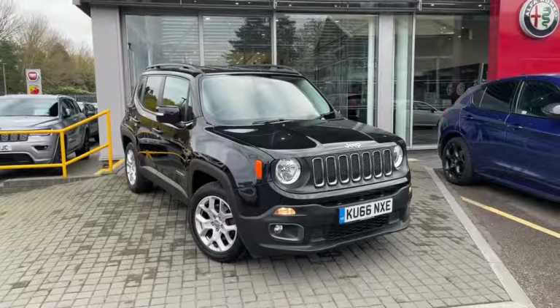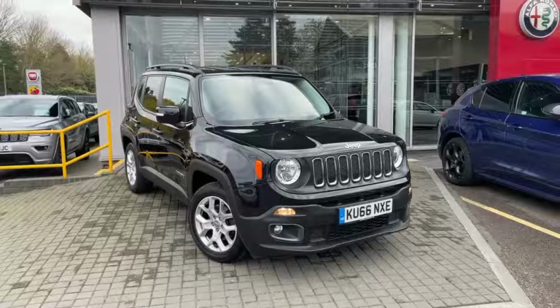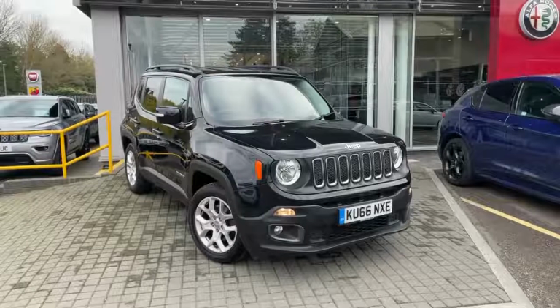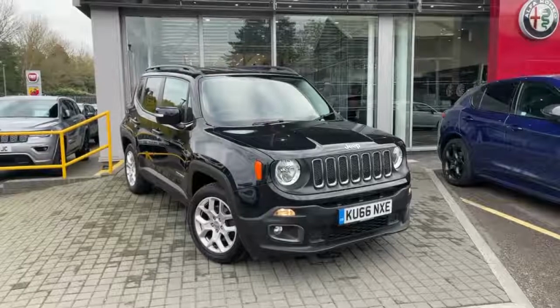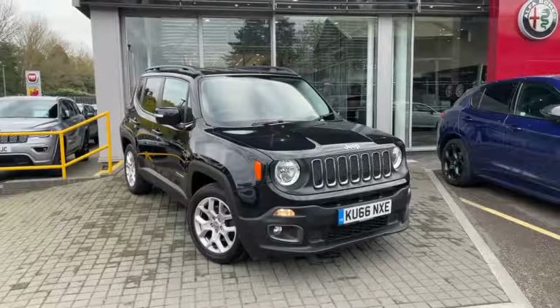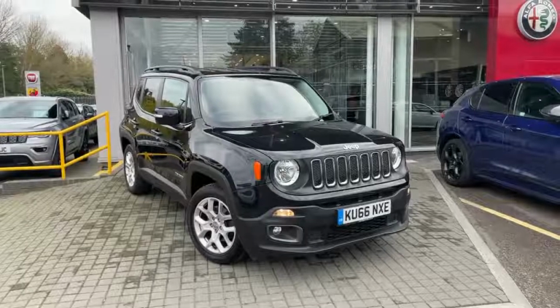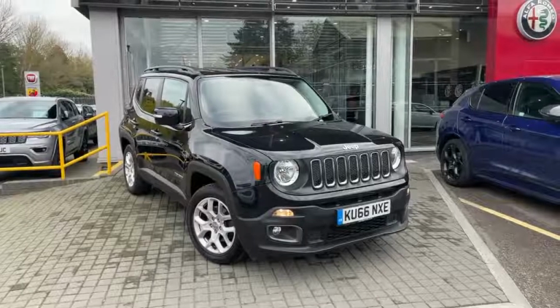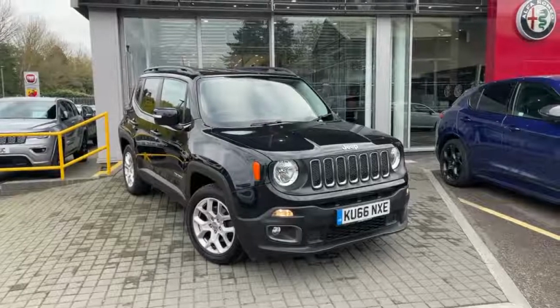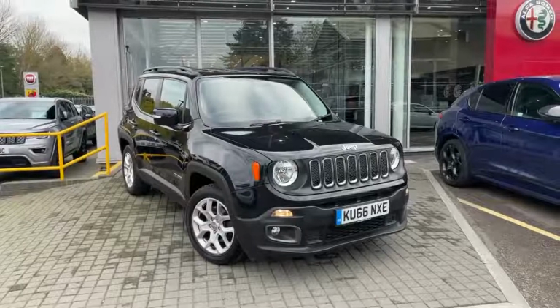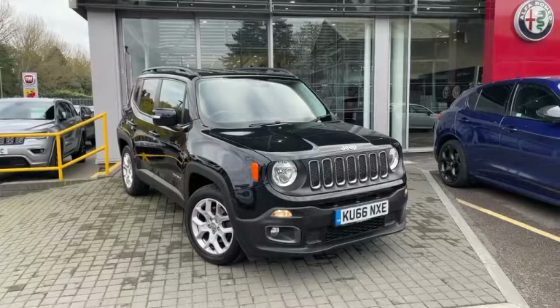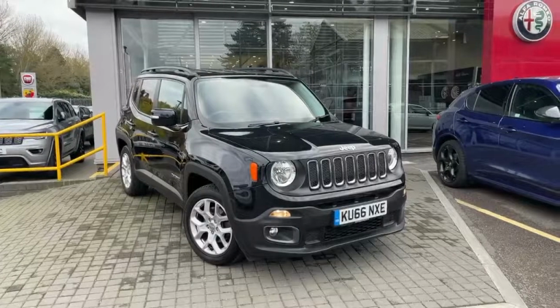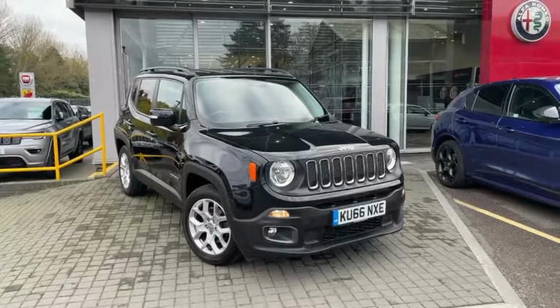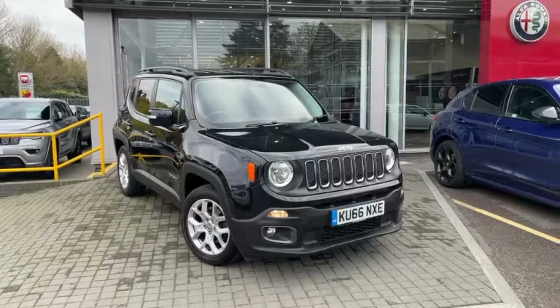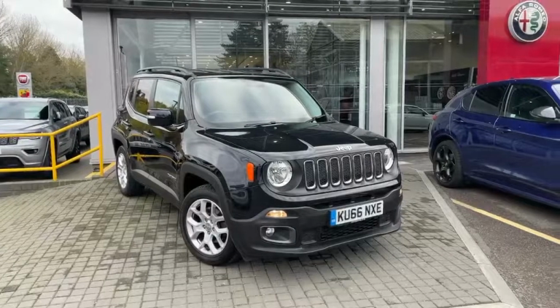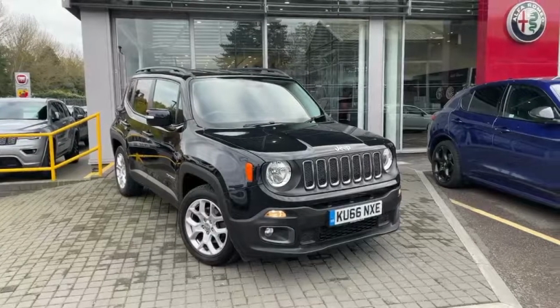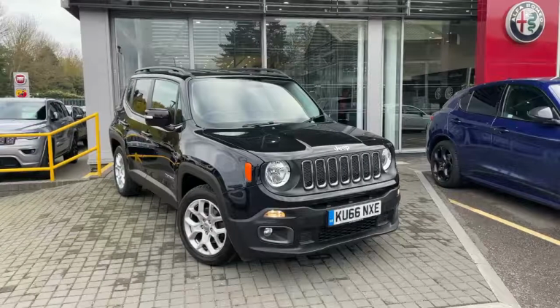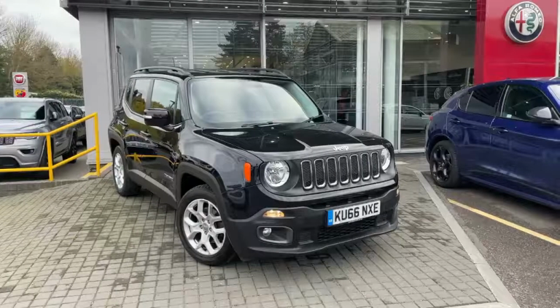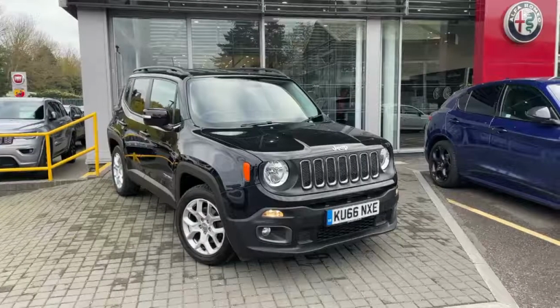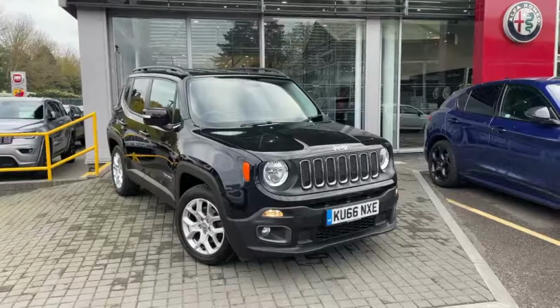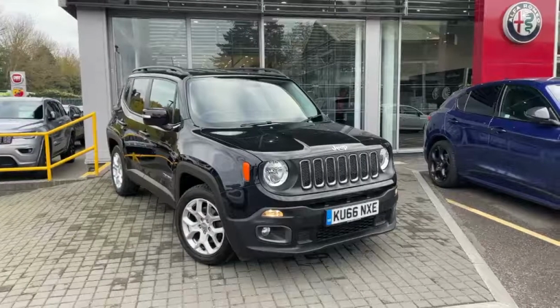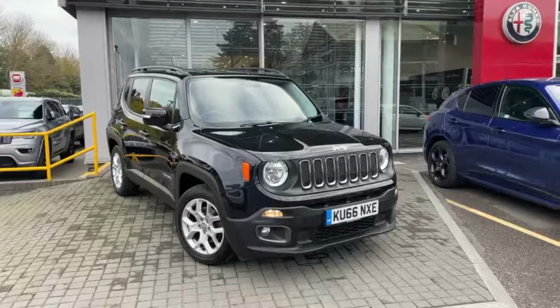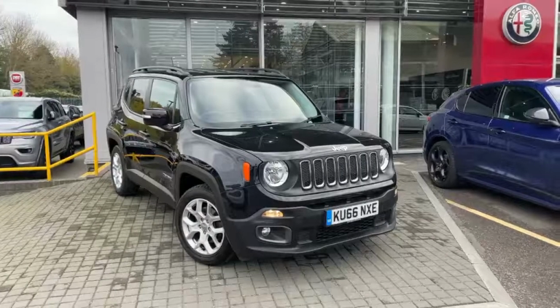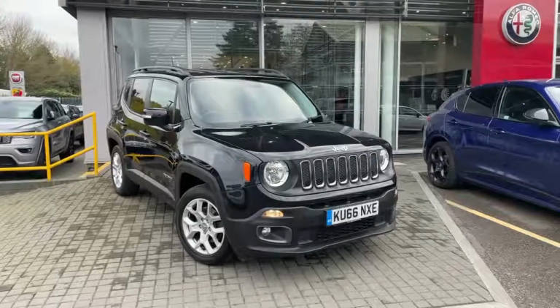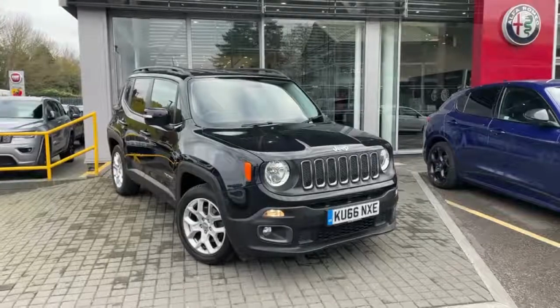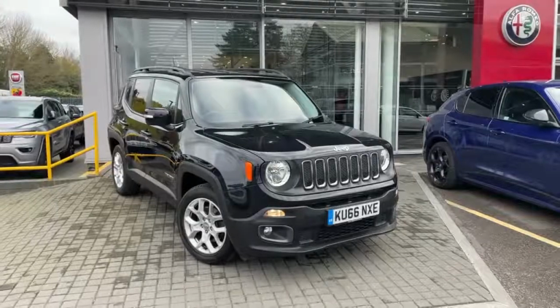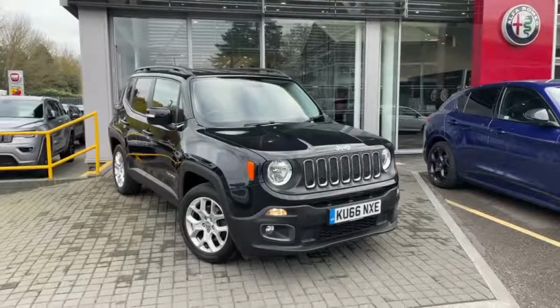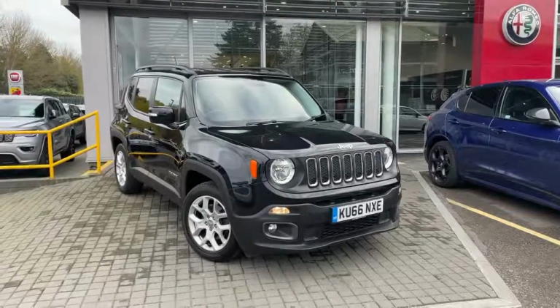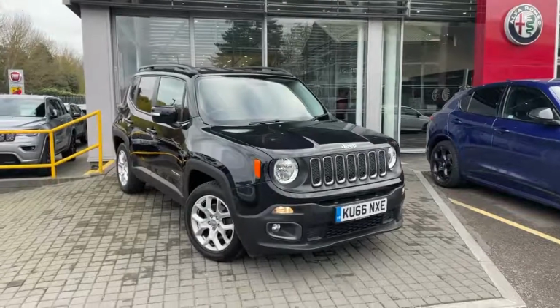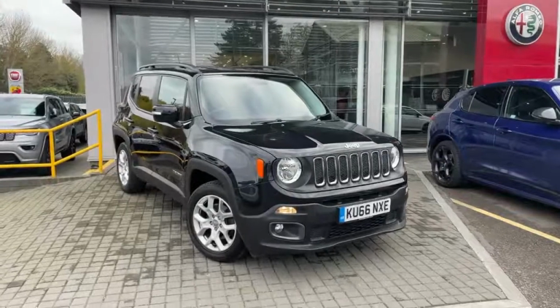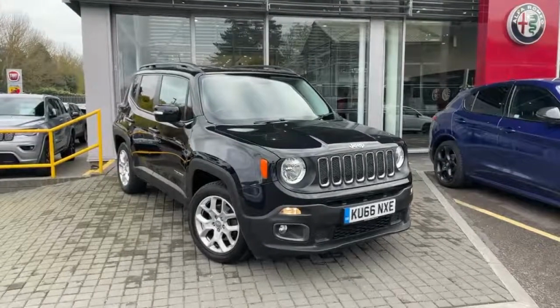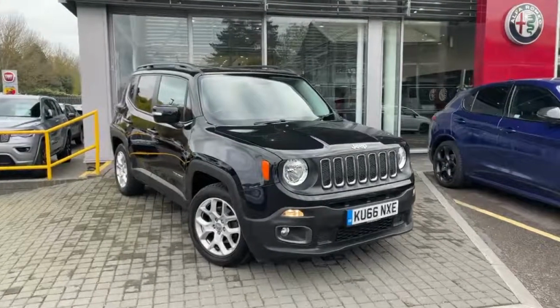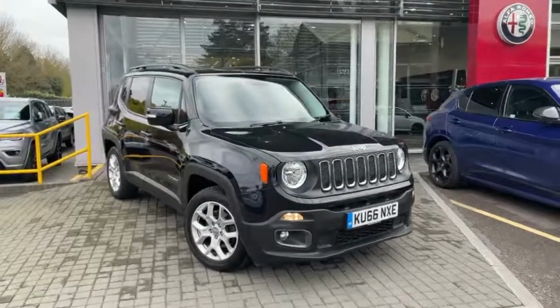Welcome to Lipscomb Jeep. This is our Jeep Renegade petrol manual Longitude in black on a 66 plate.